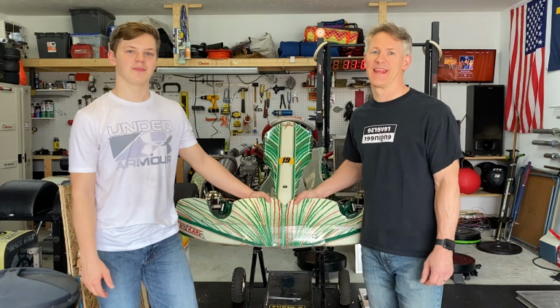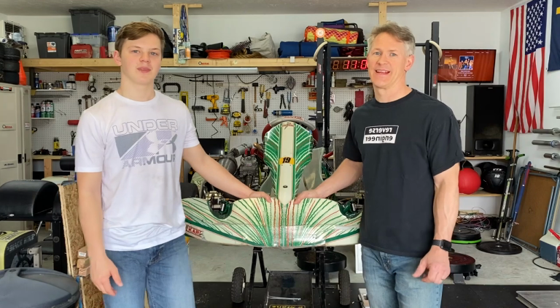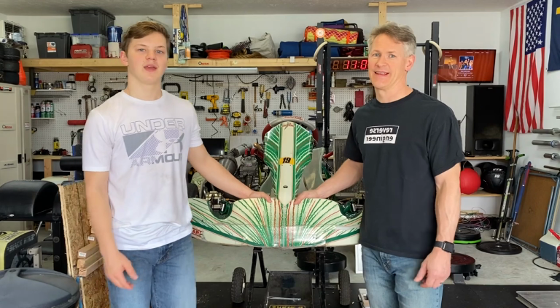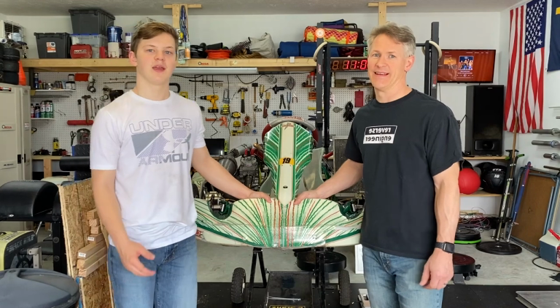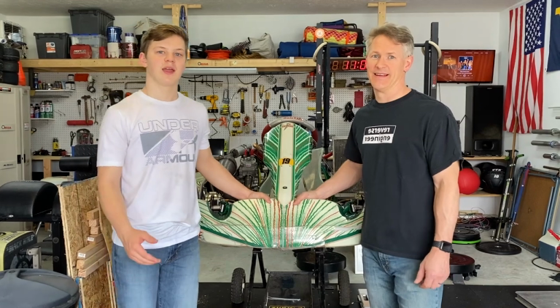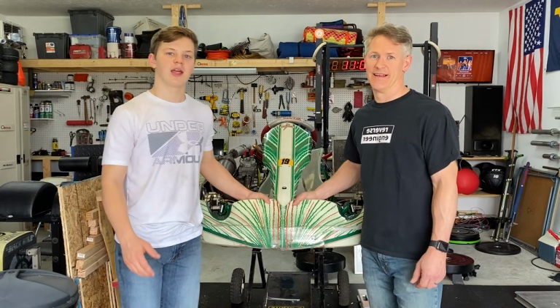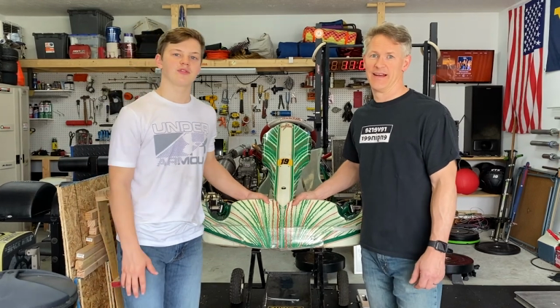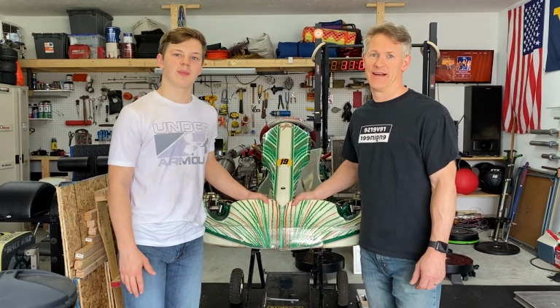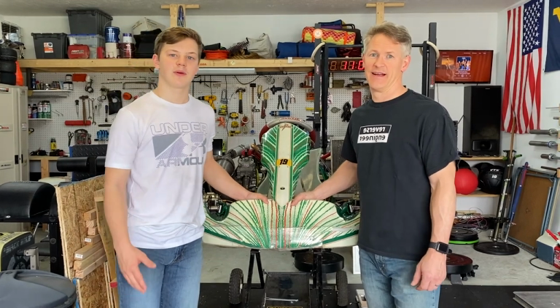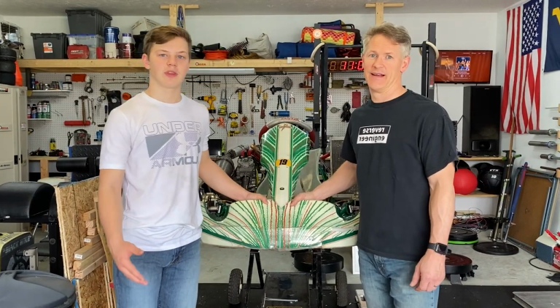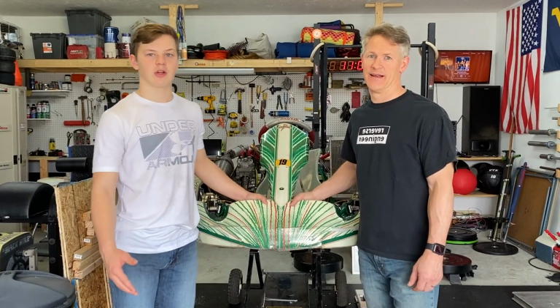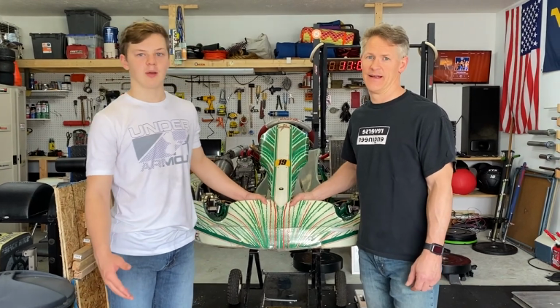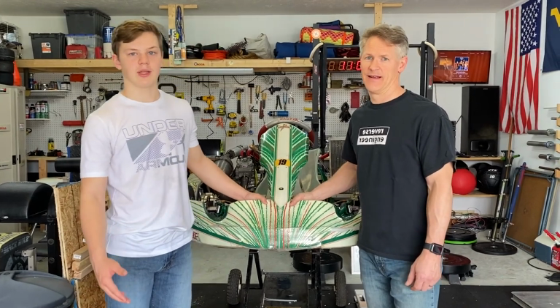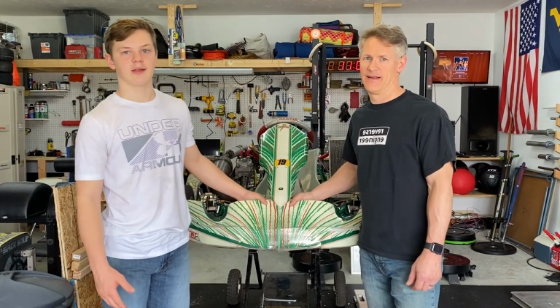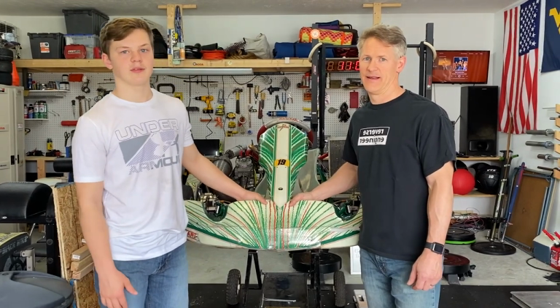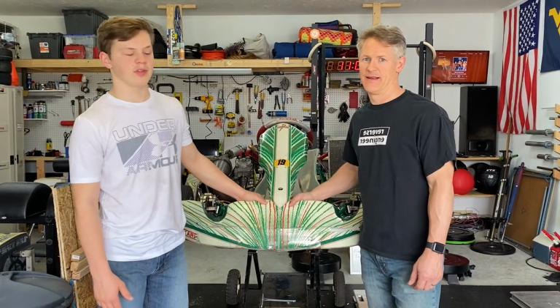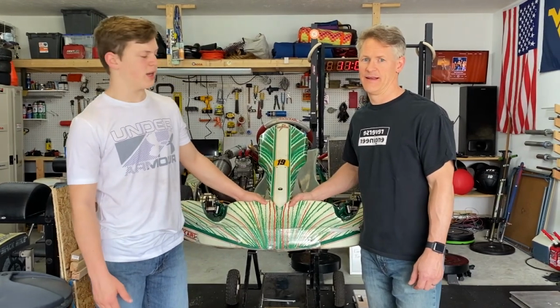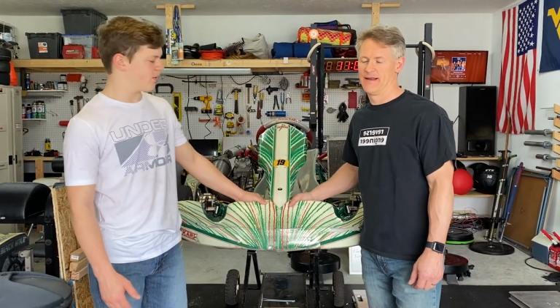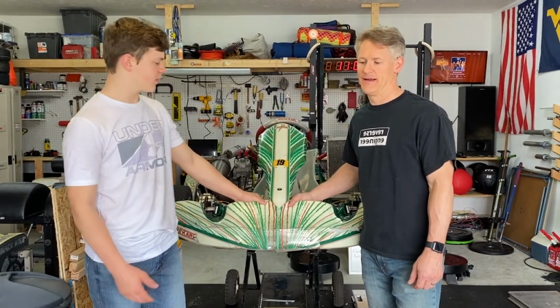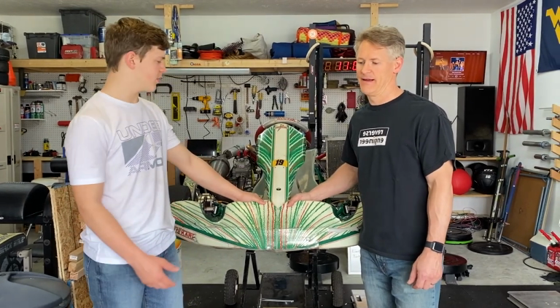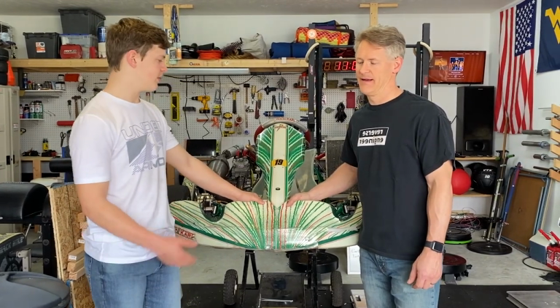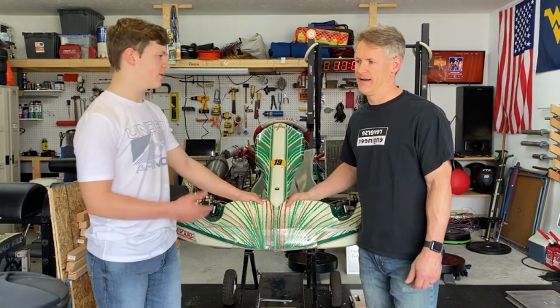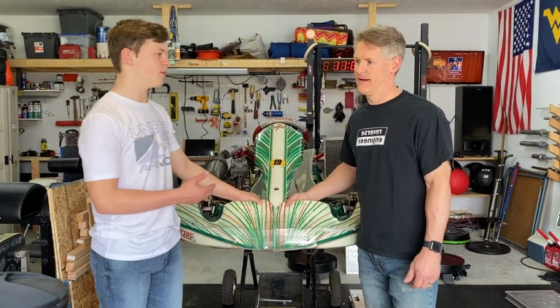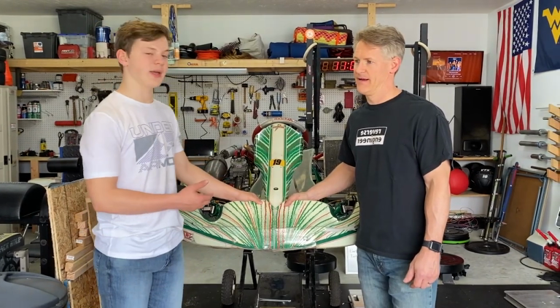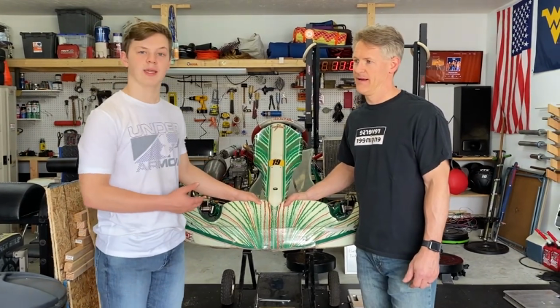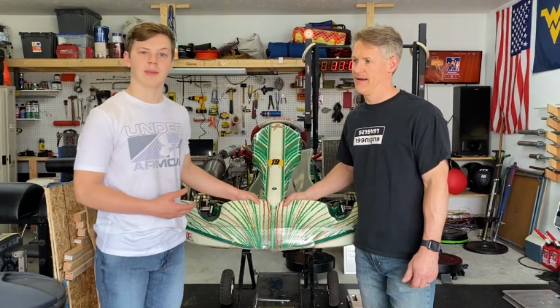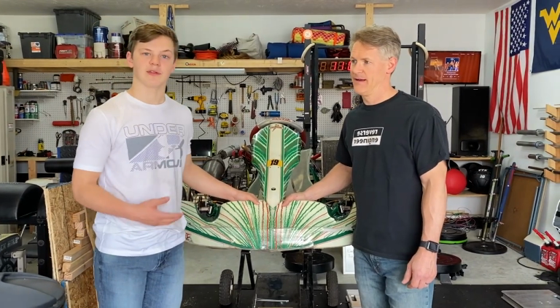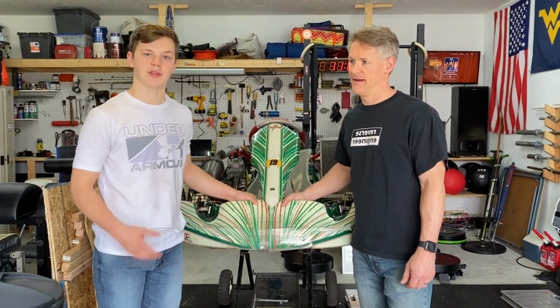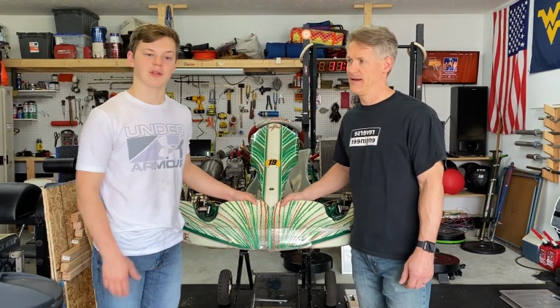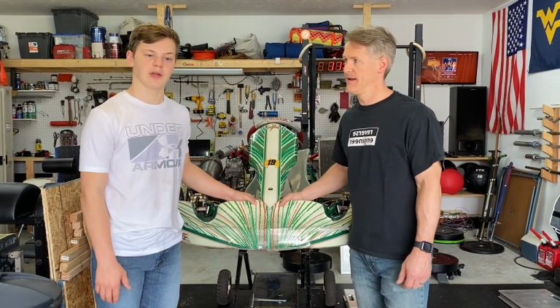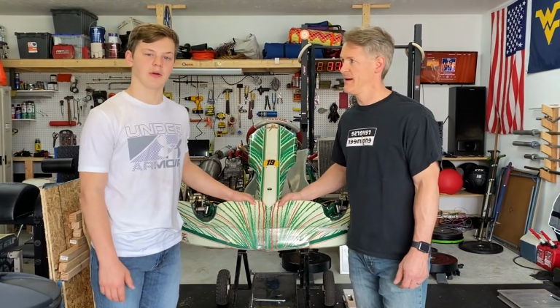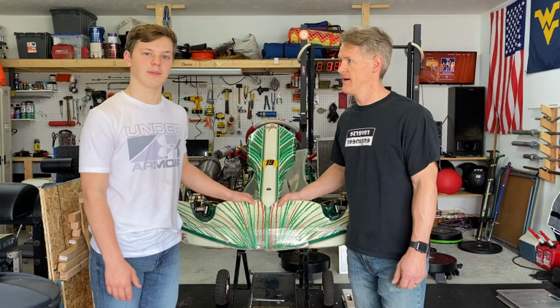Hey guys, we're back with another update. Today we're going to be weighing and balancing the go-kart.